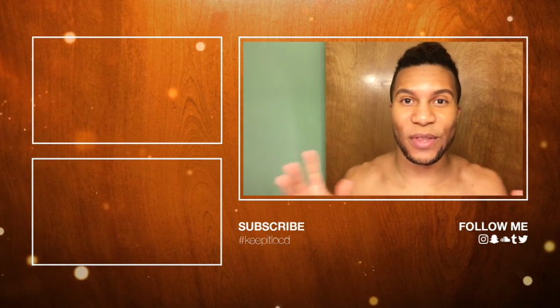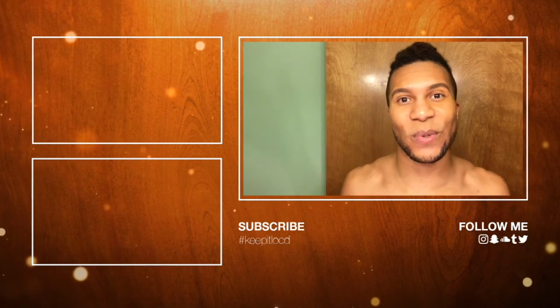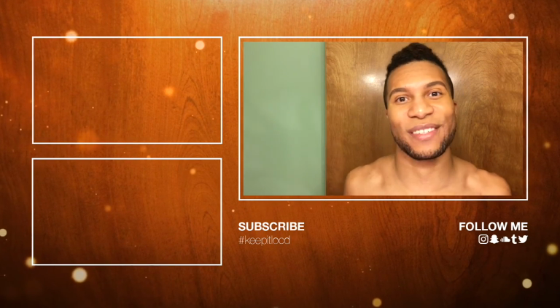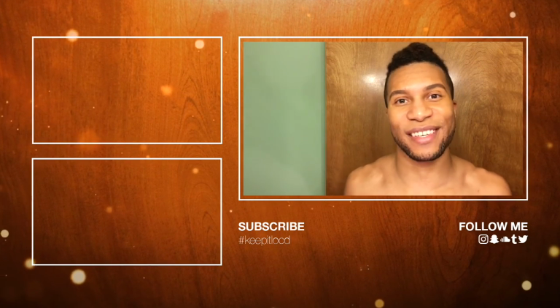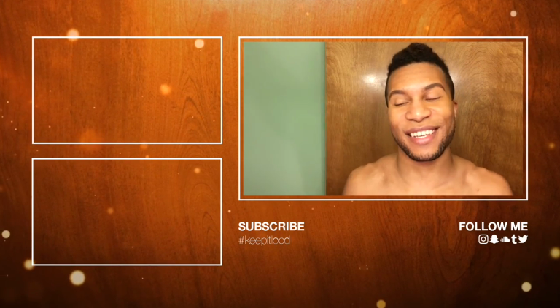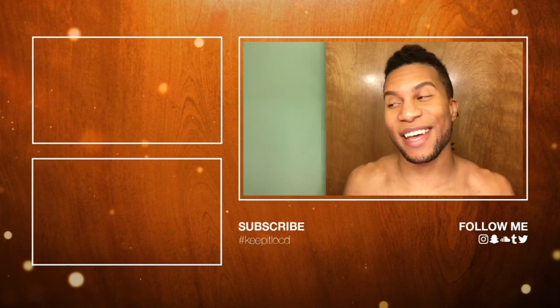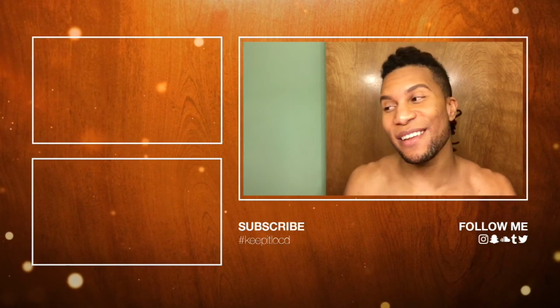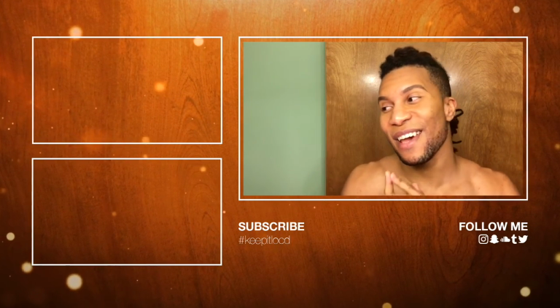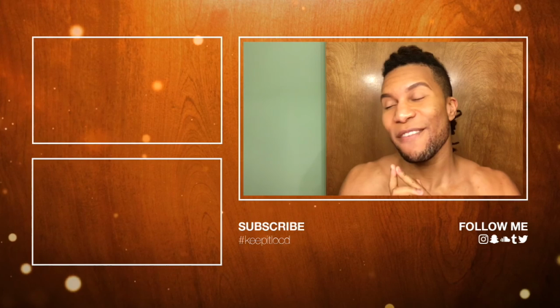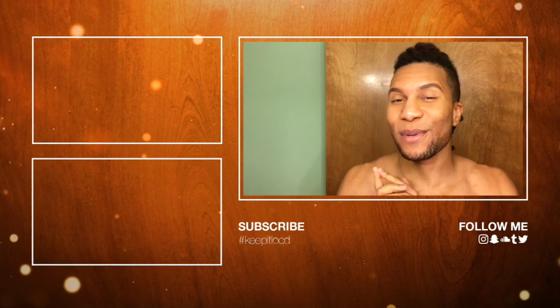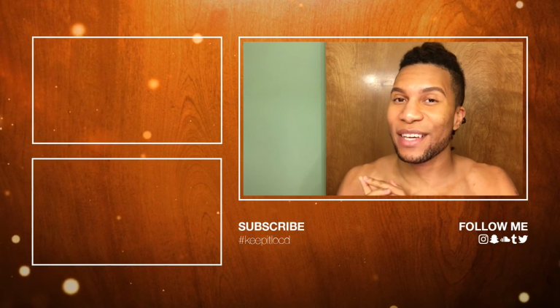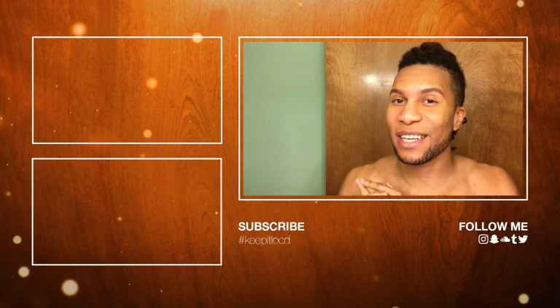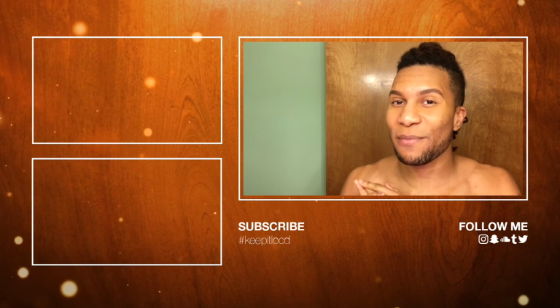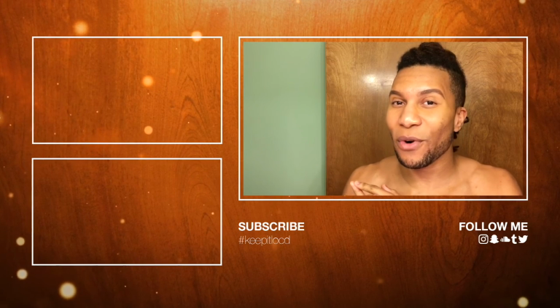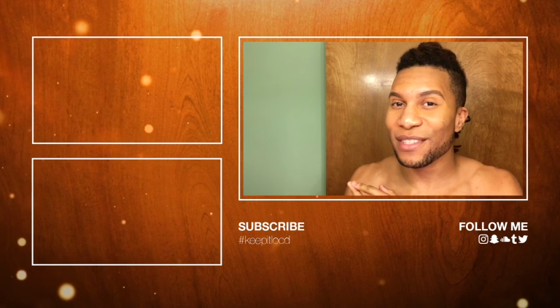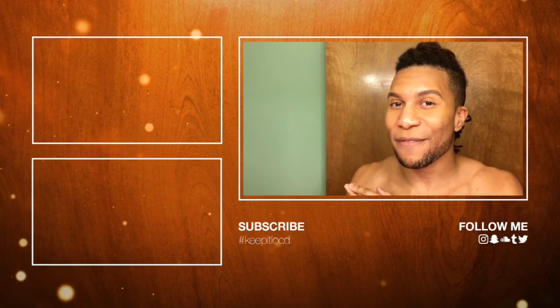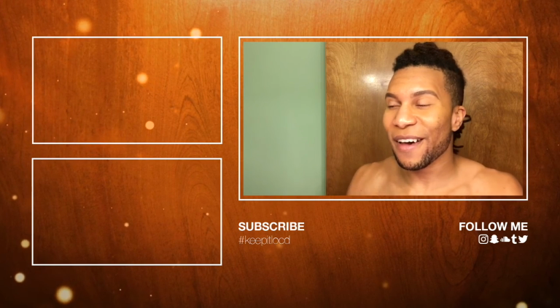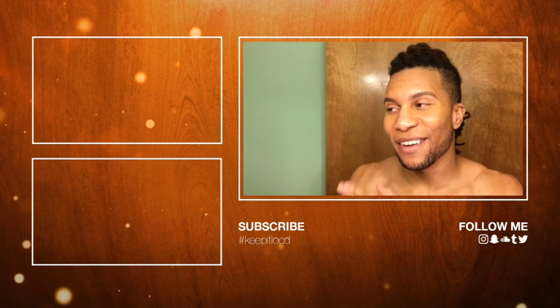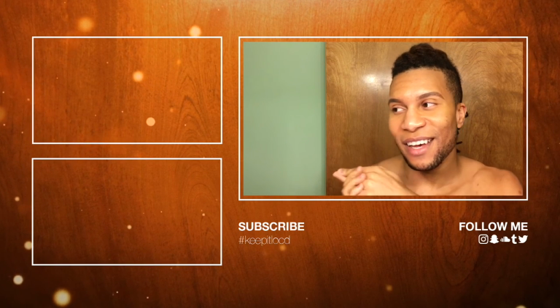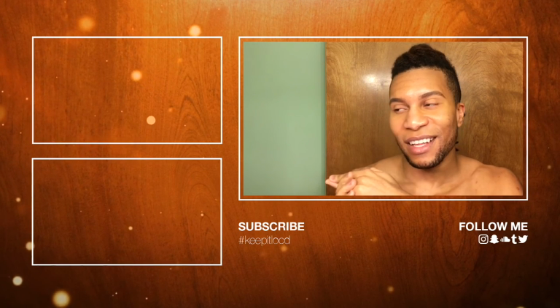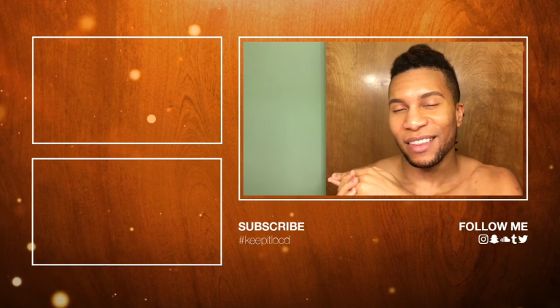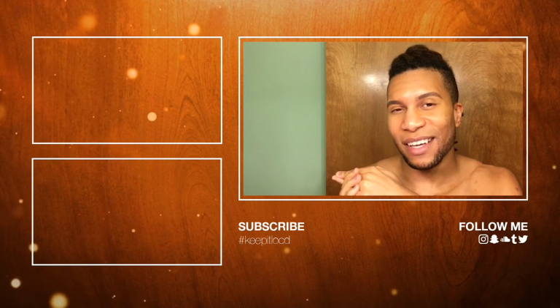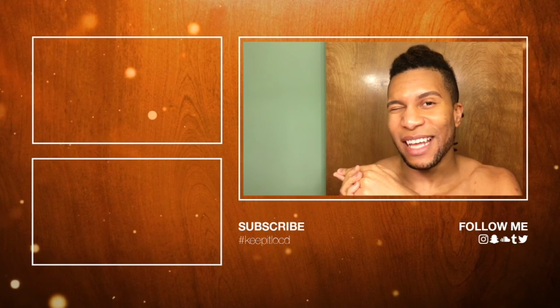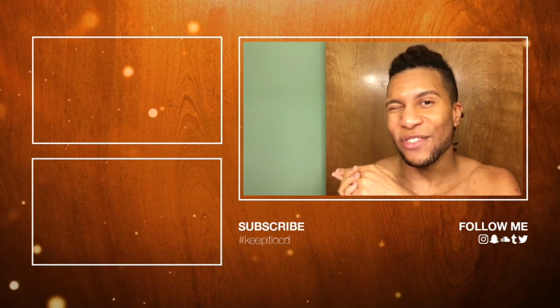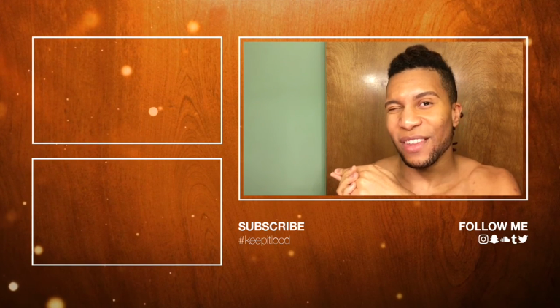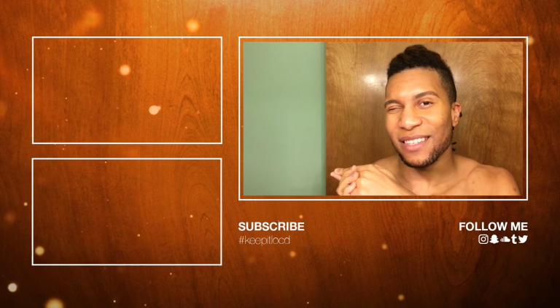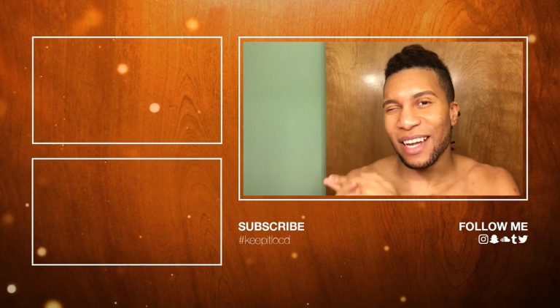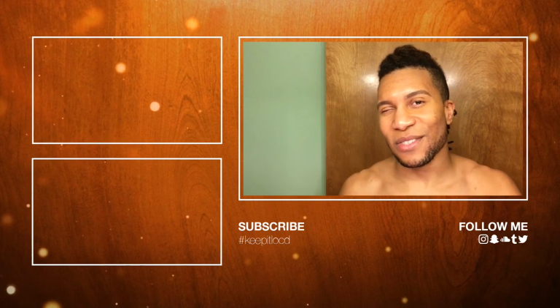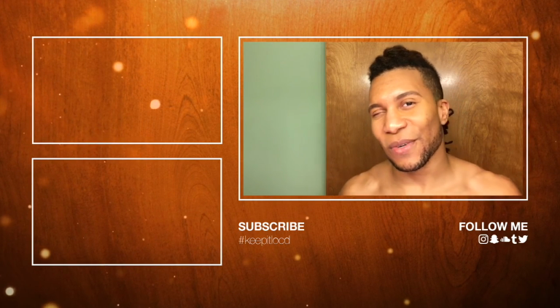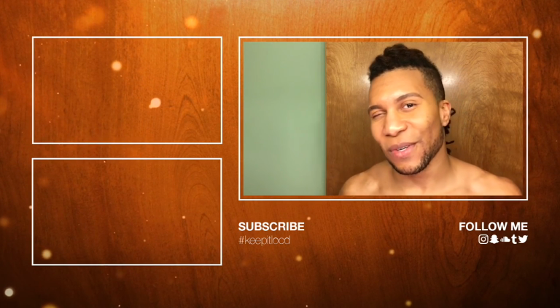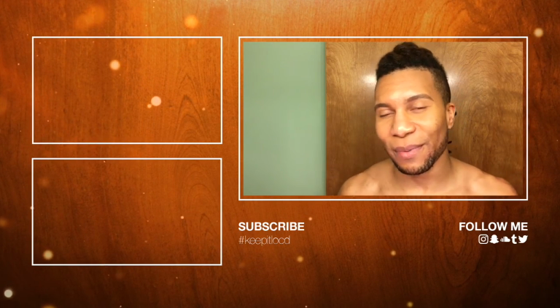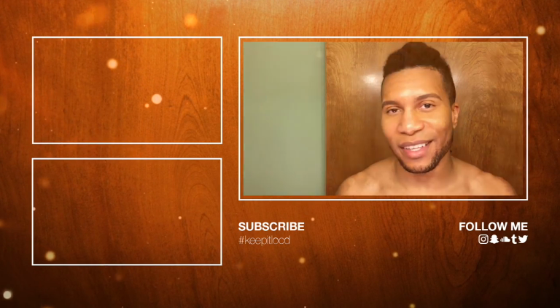Spread the word, and if you want to check out more stuff, look in that dreadlocks tutorial playlist.